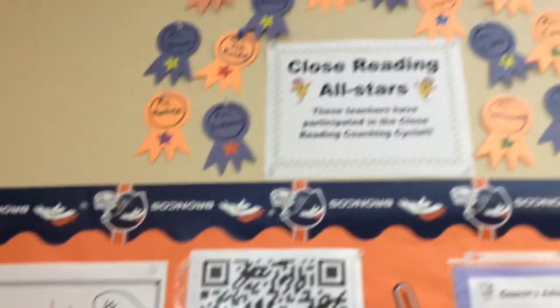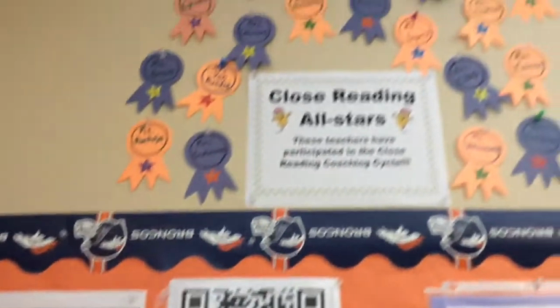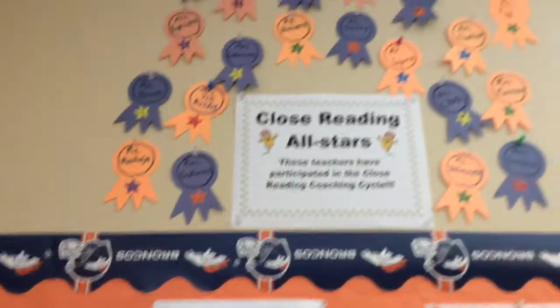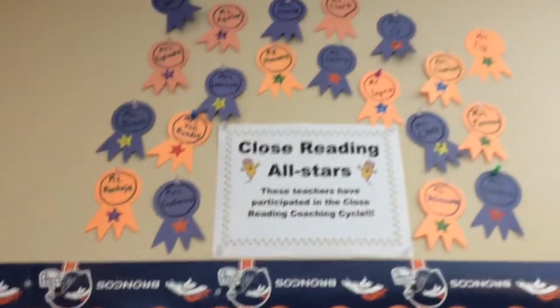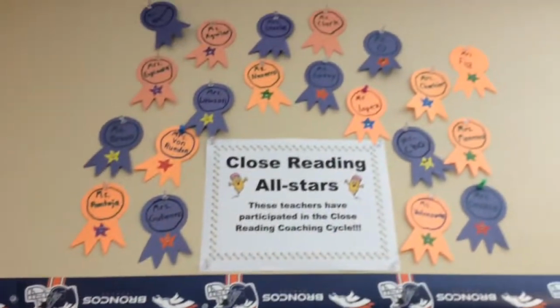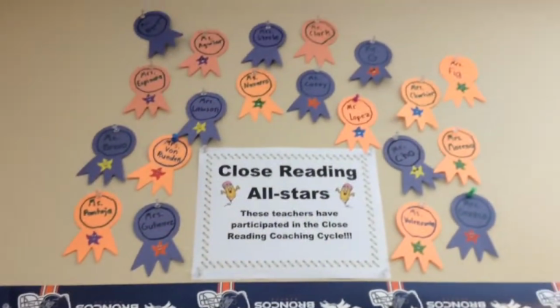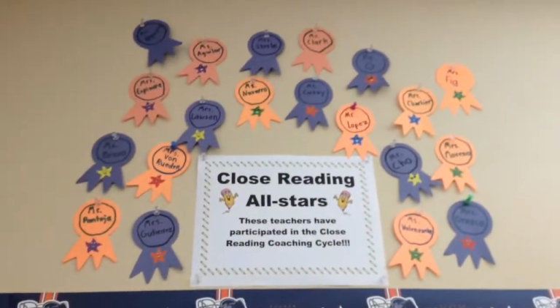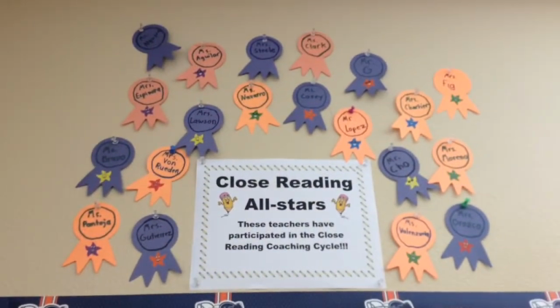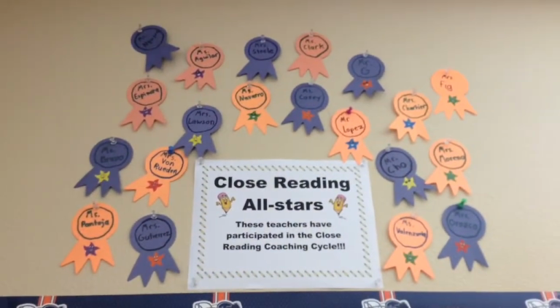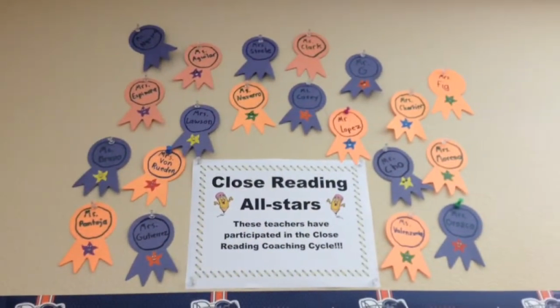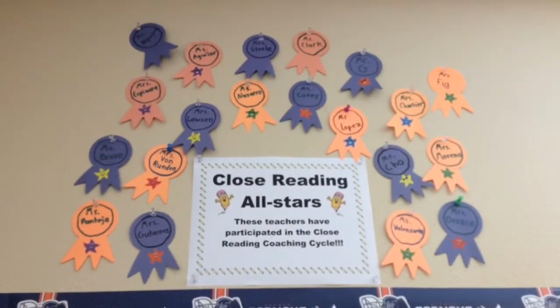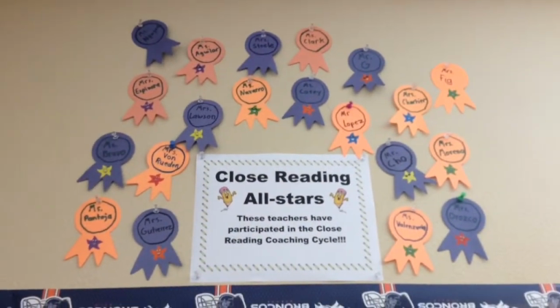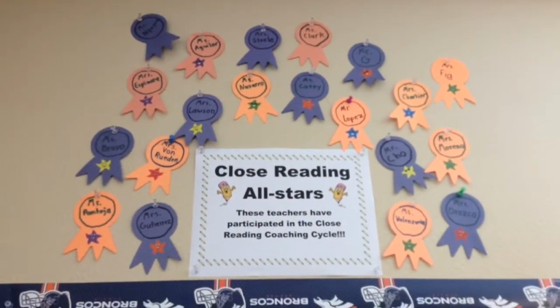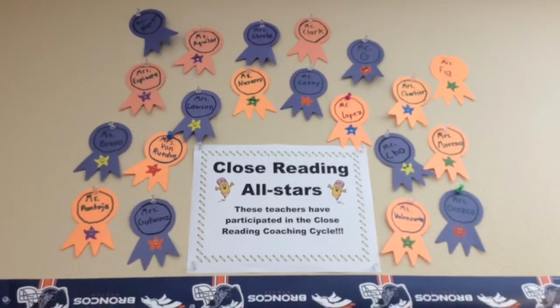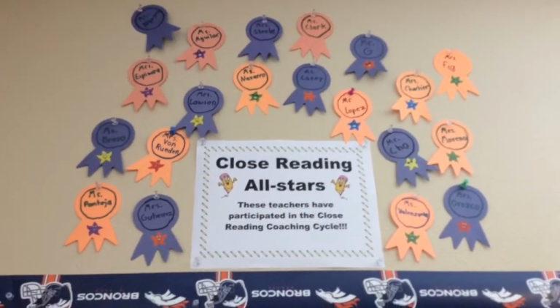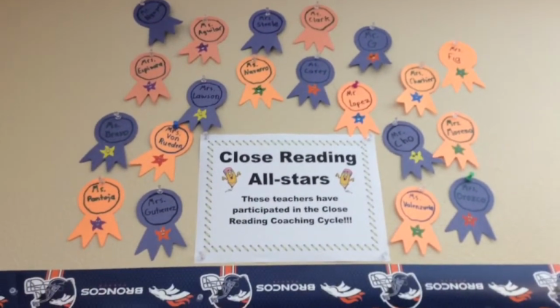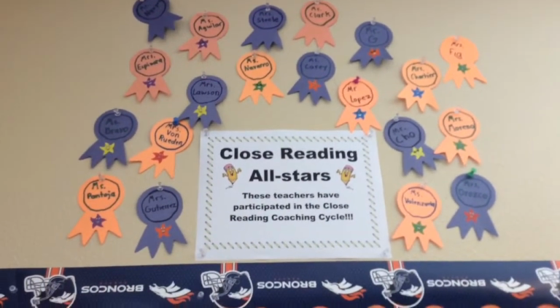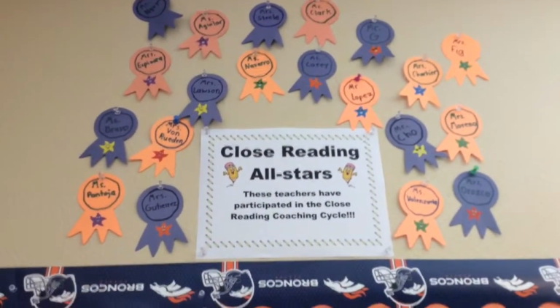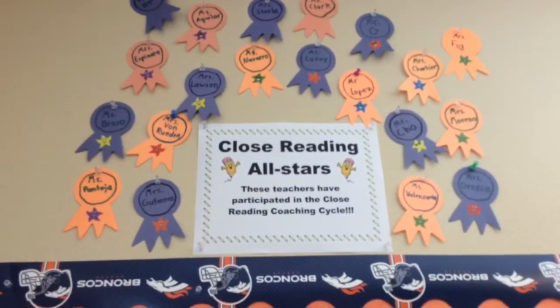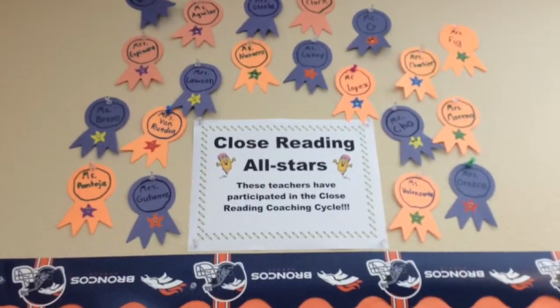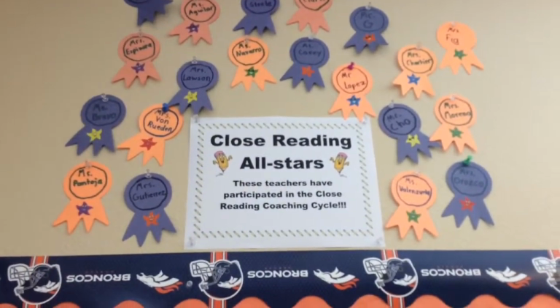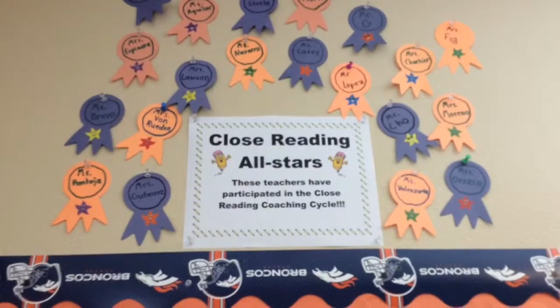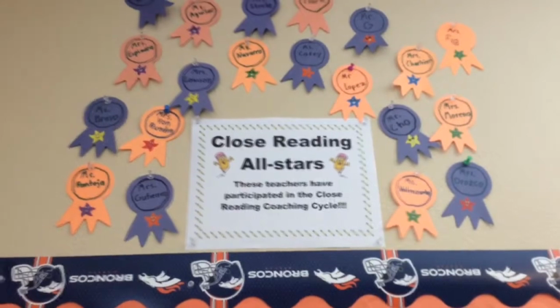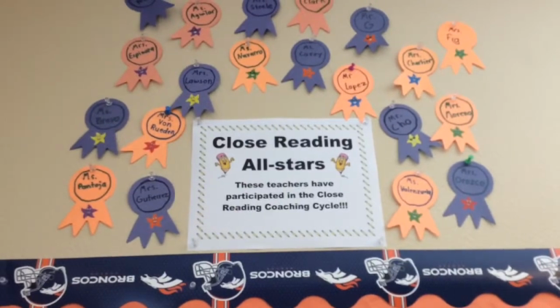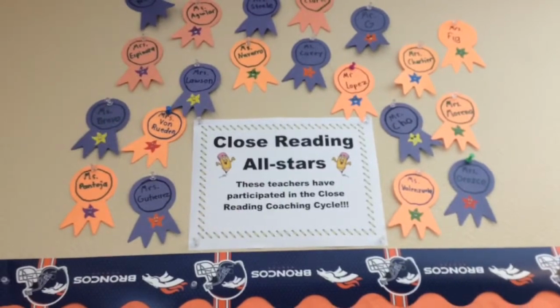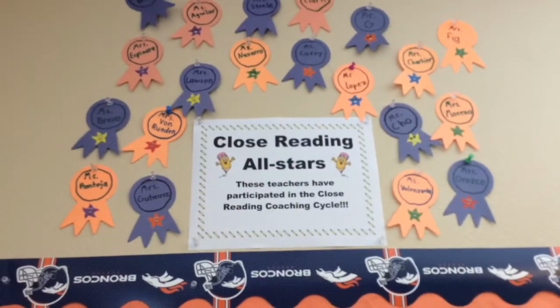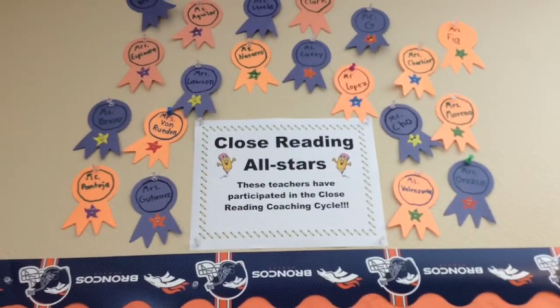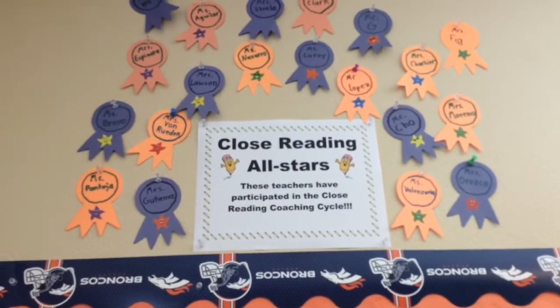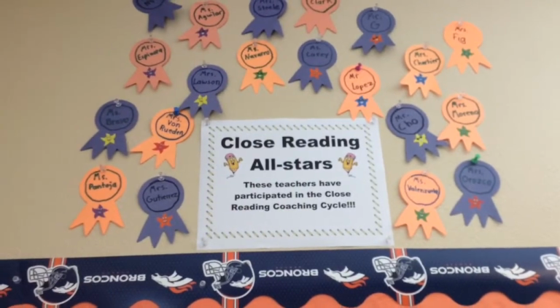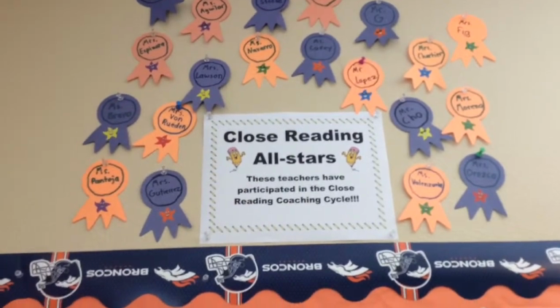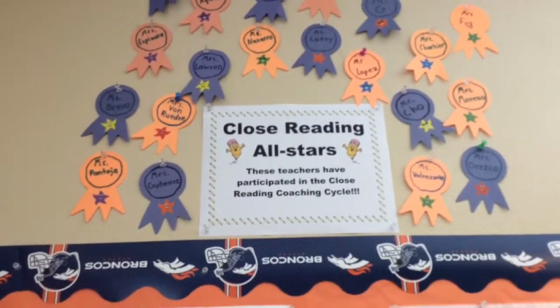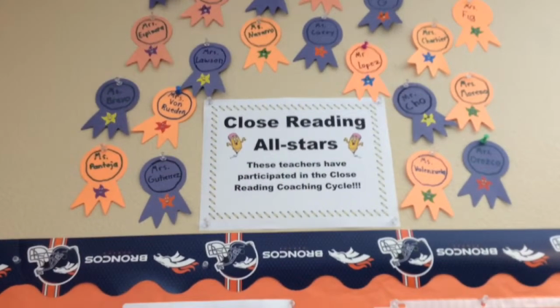Up here we have our Coach's Close Reading All-Stars — all the teachers that have participated in the Close Reading Cycle.